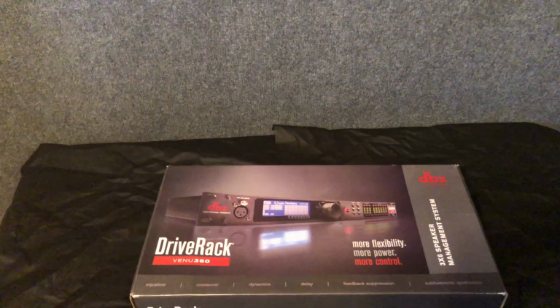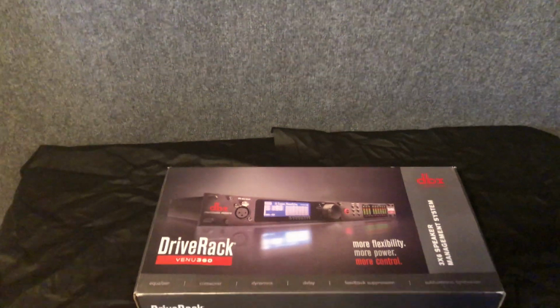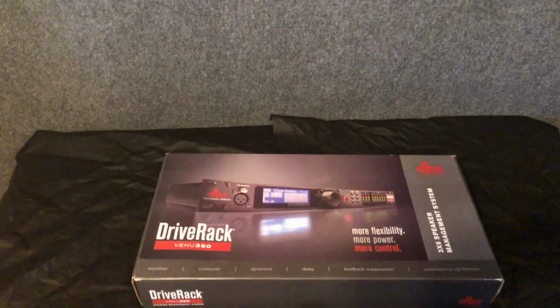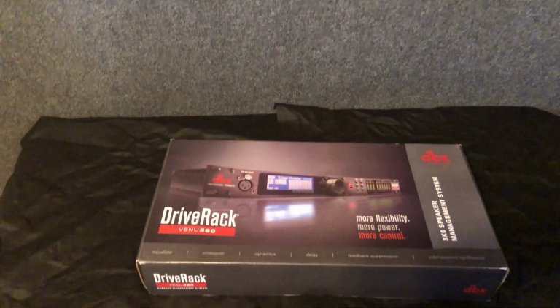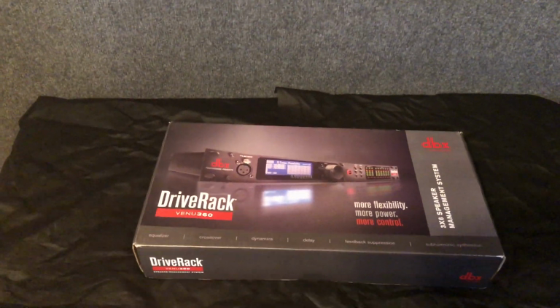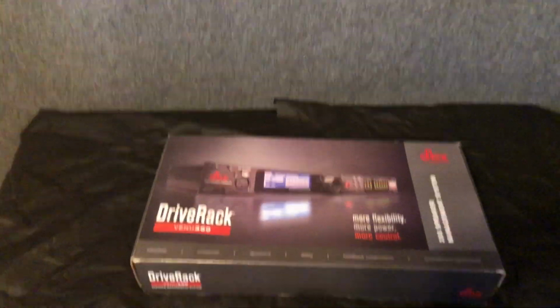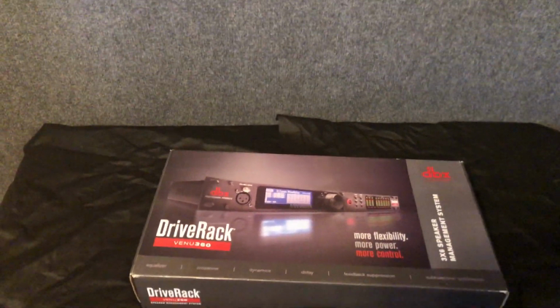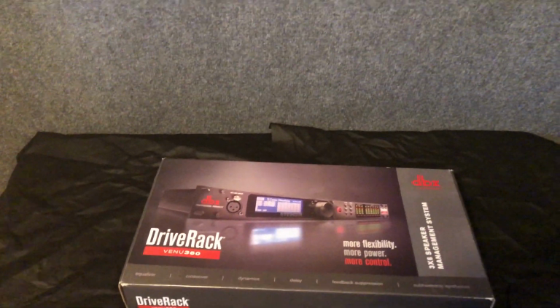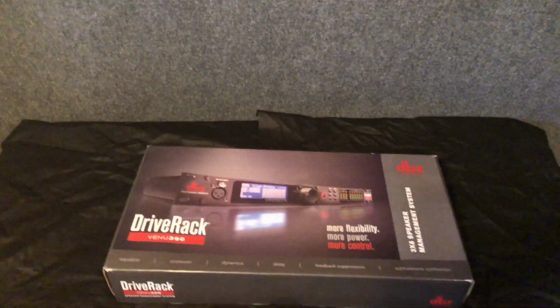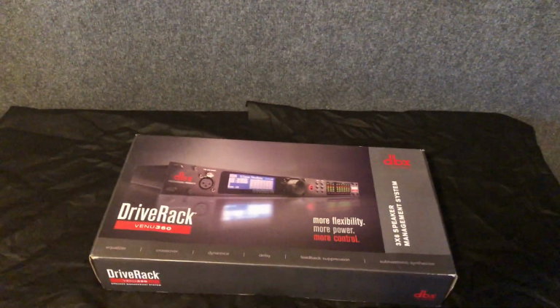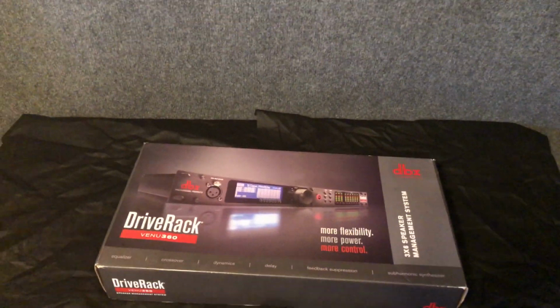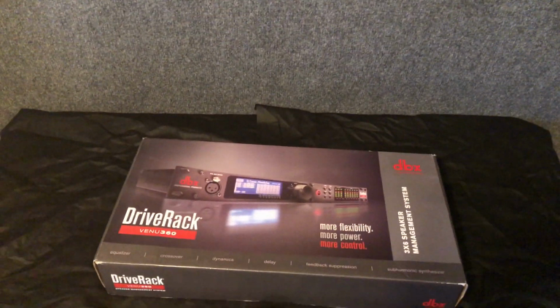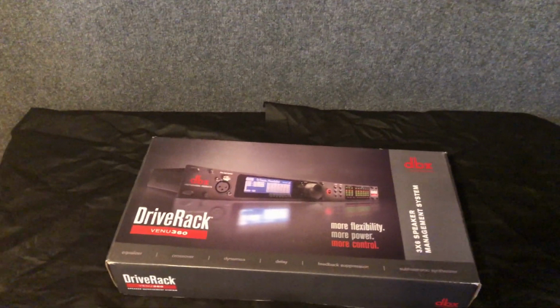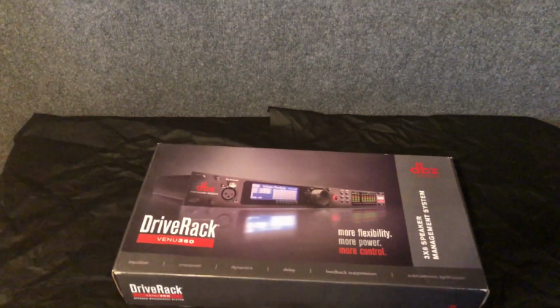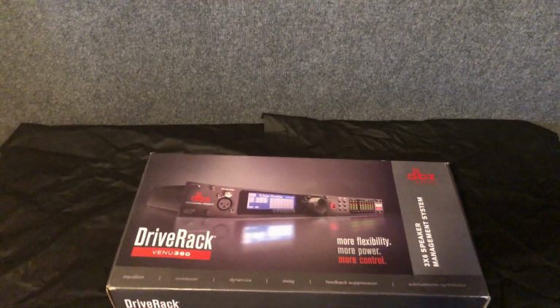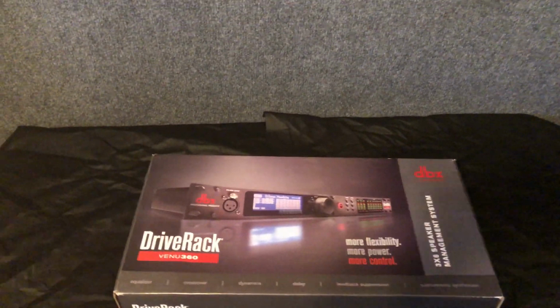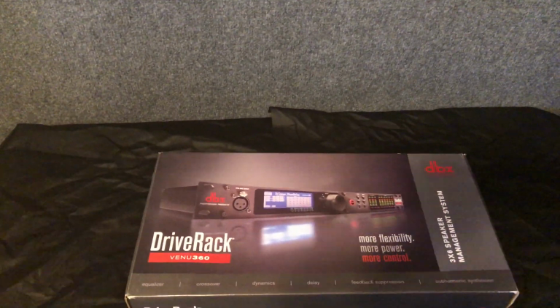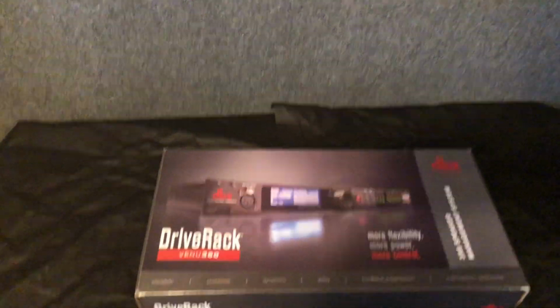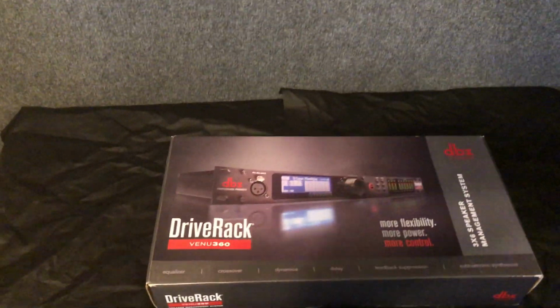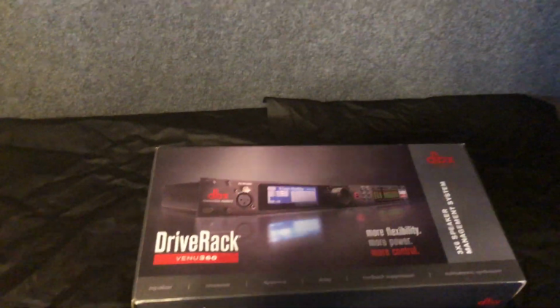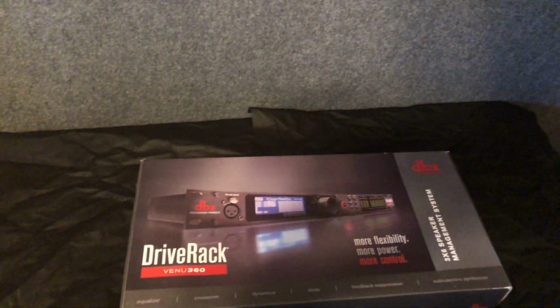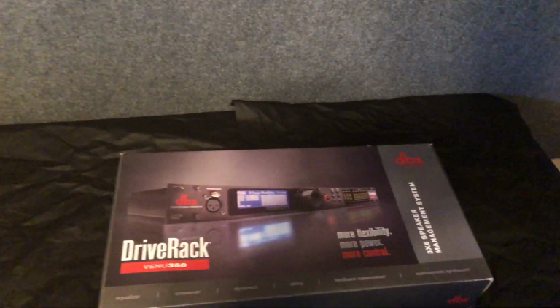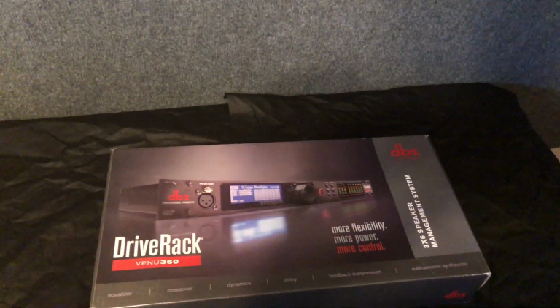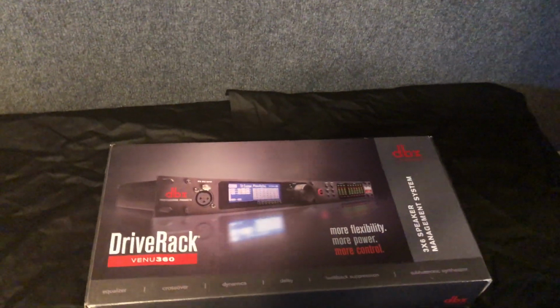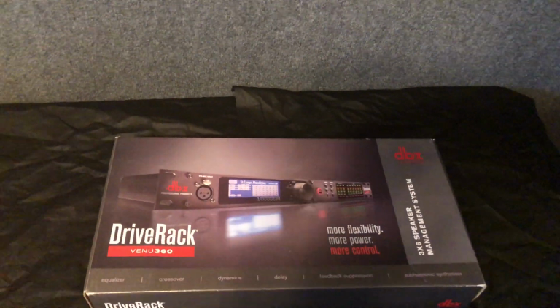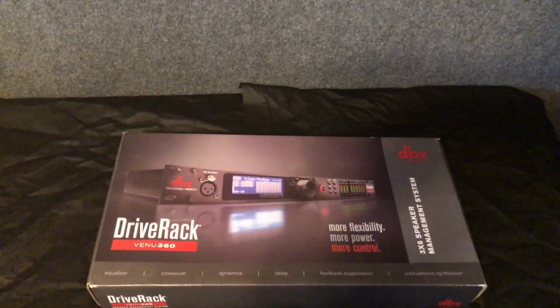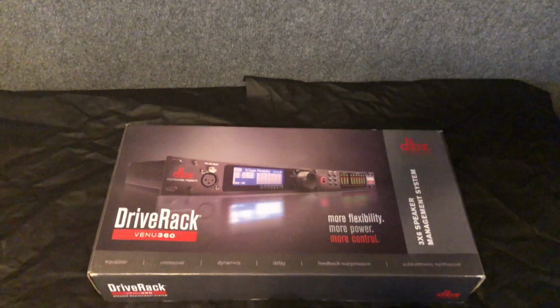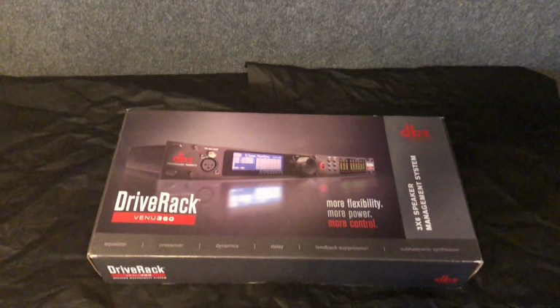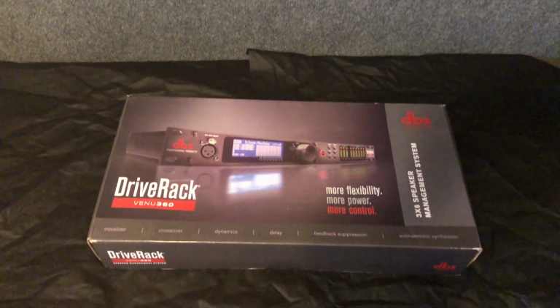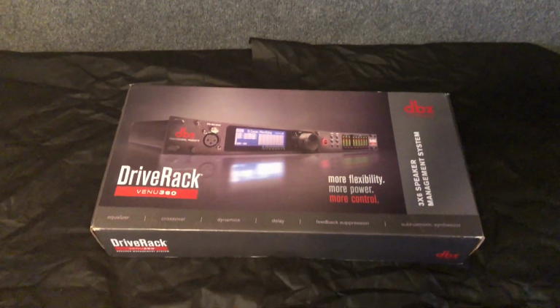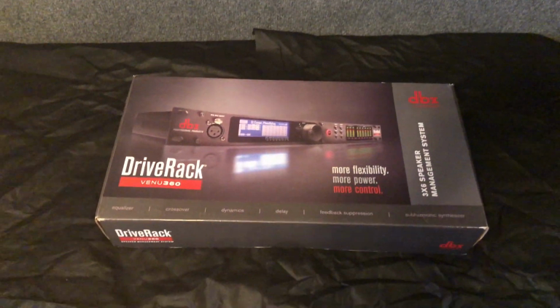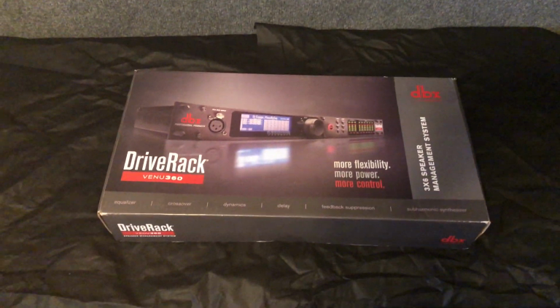Welcome to the unboxing of the DriveRack Venu360. Let's open it up.